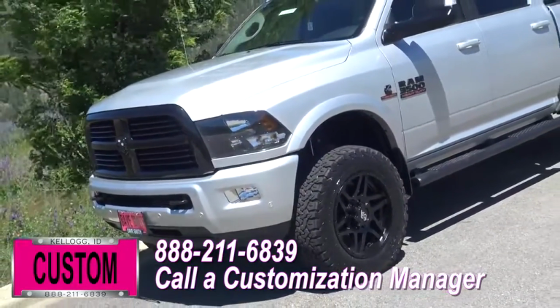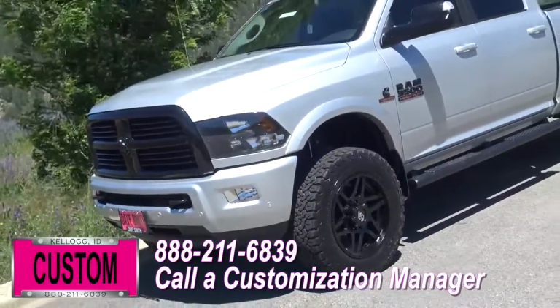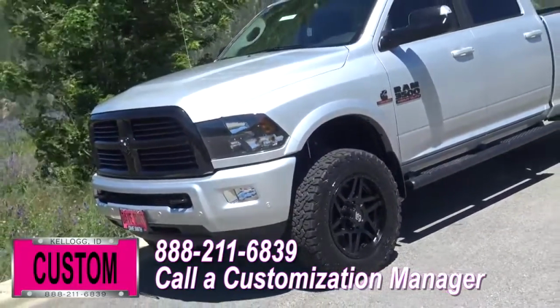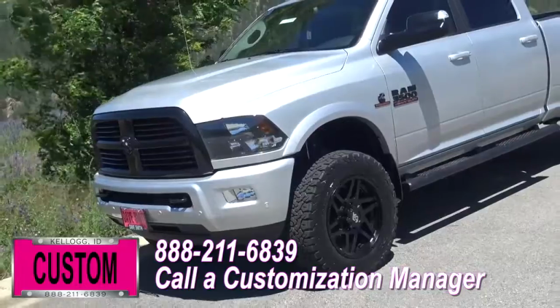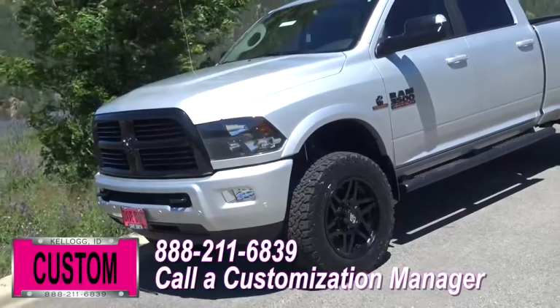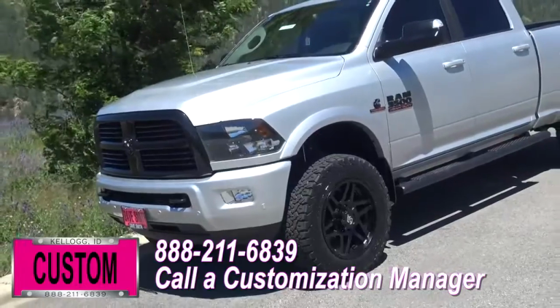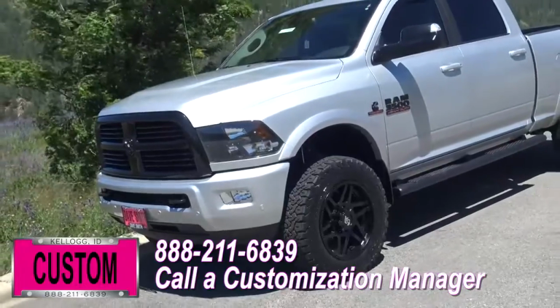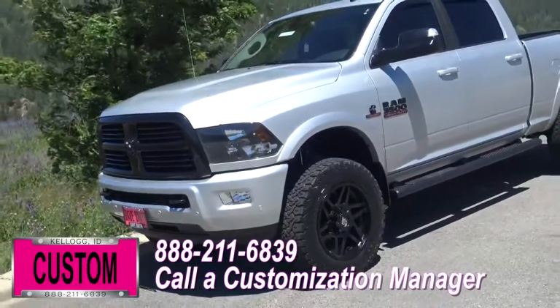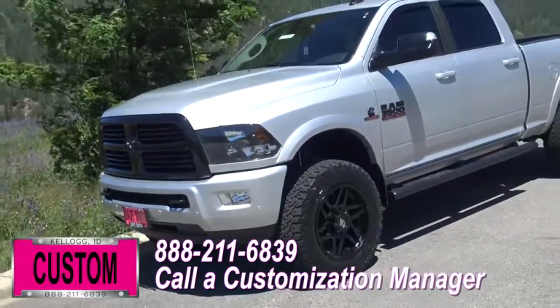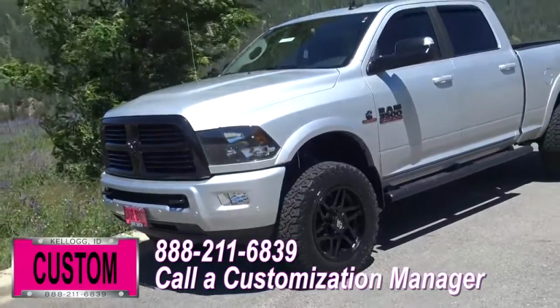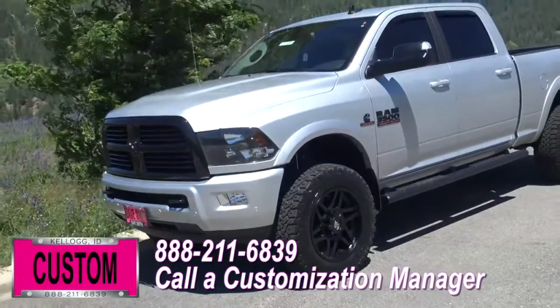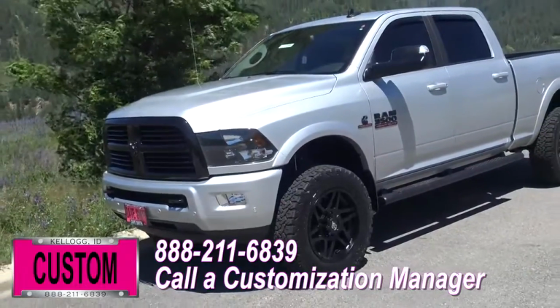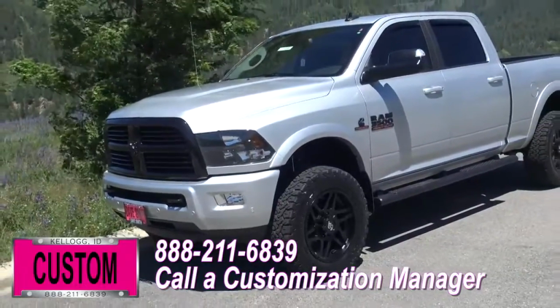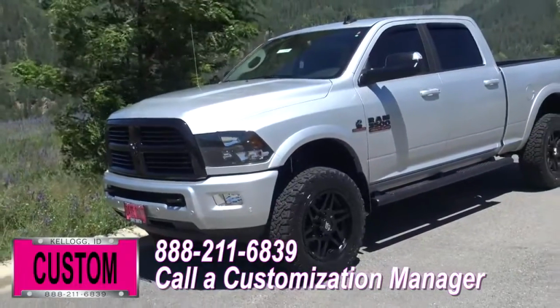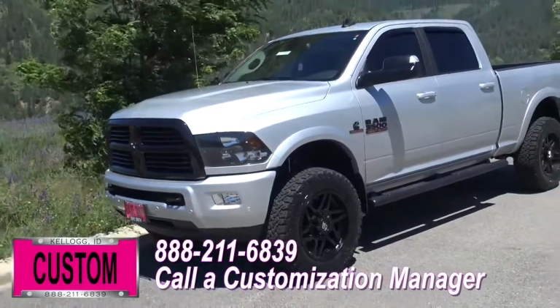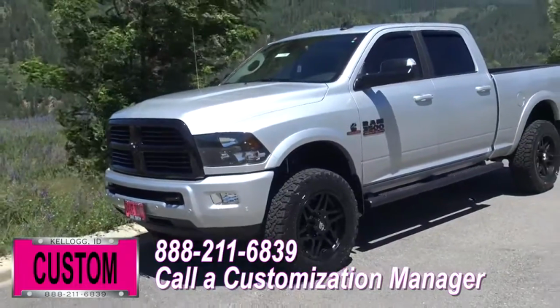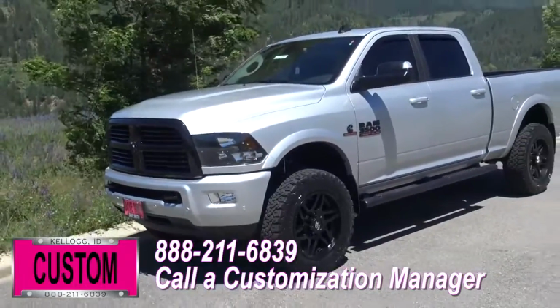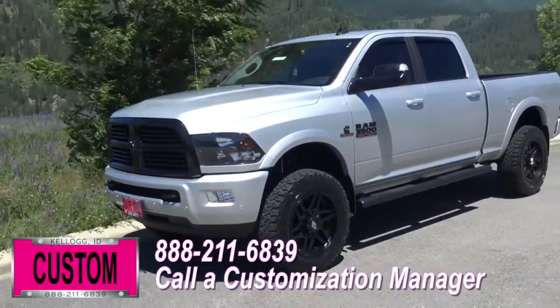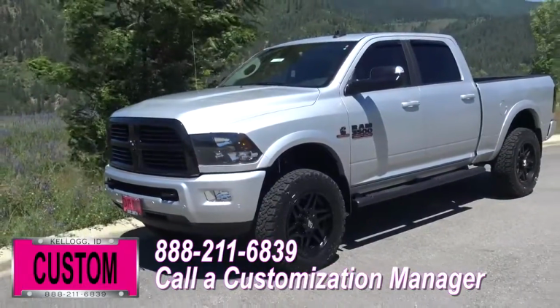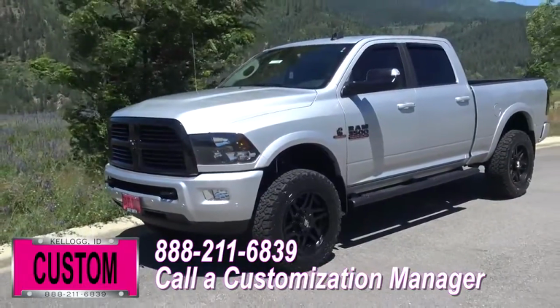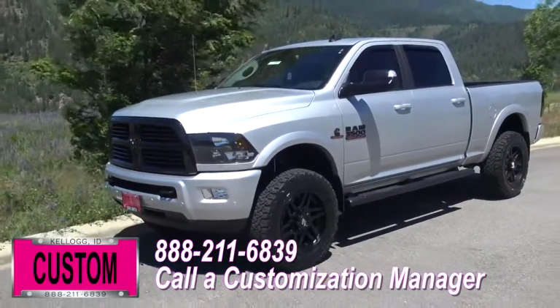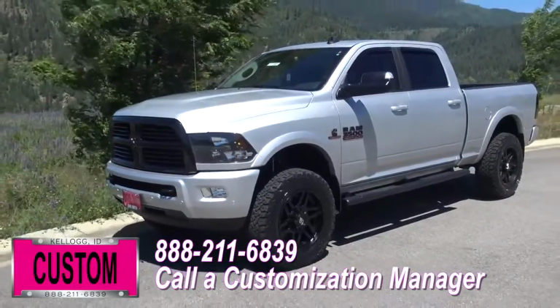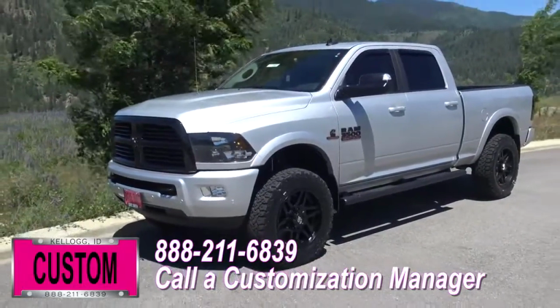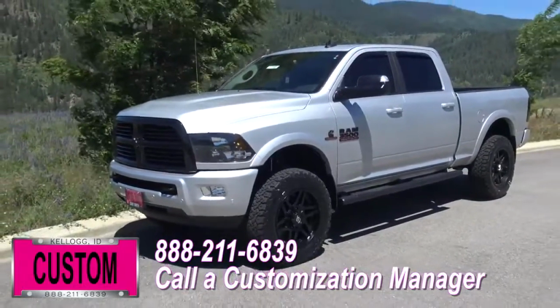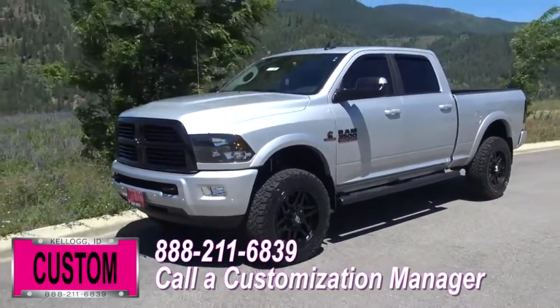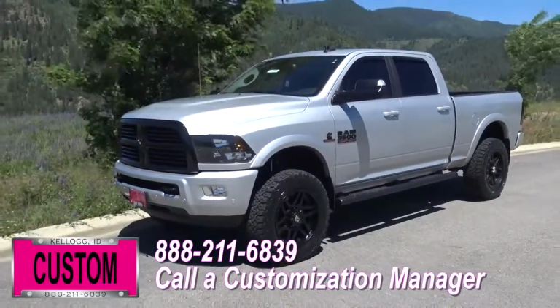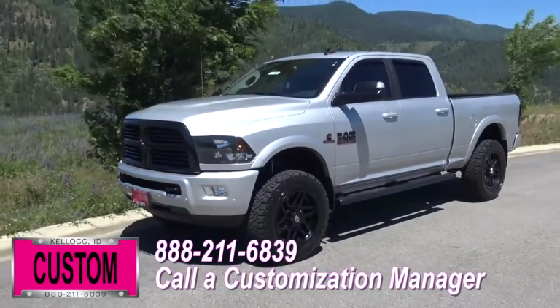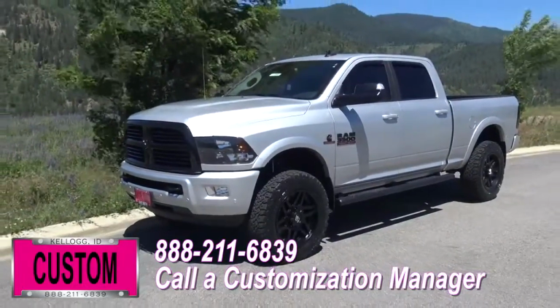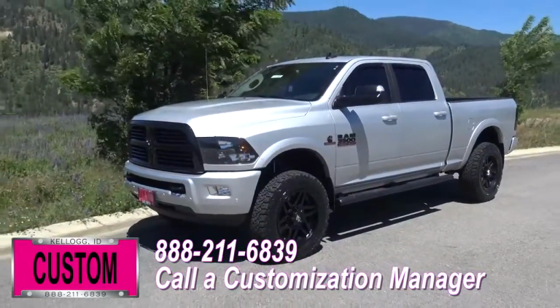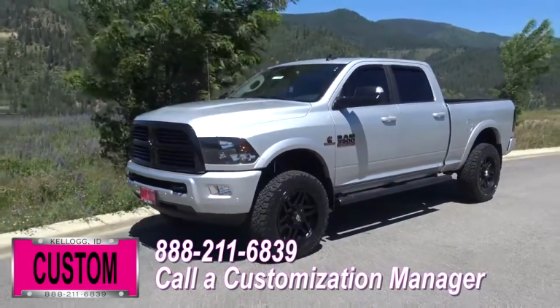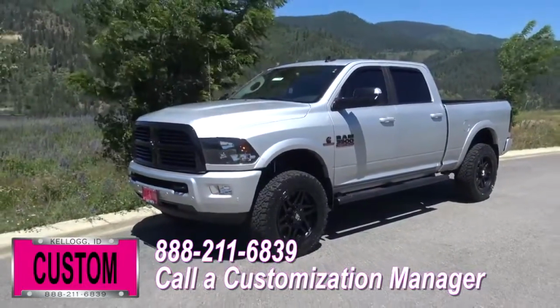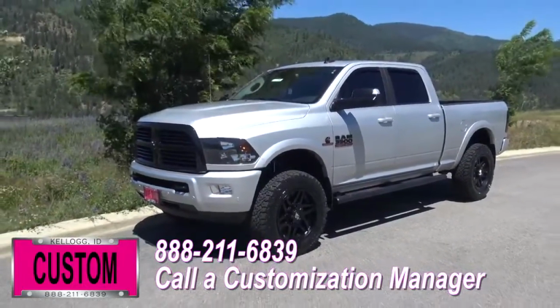No one does custom like Dave Smith. Contact the customization manager today and order your new Ram. See you next time.